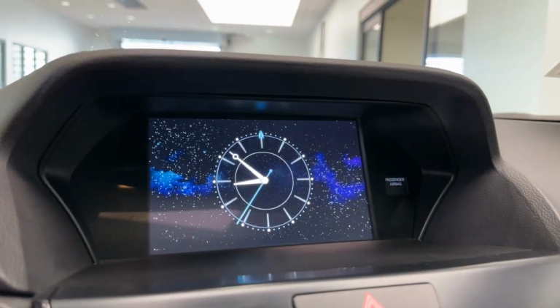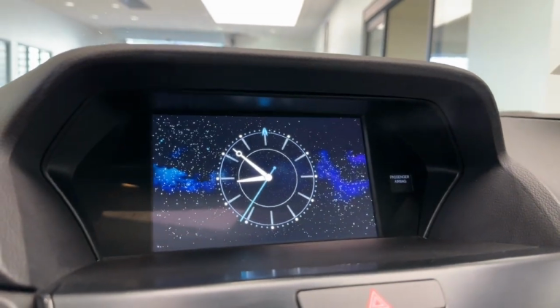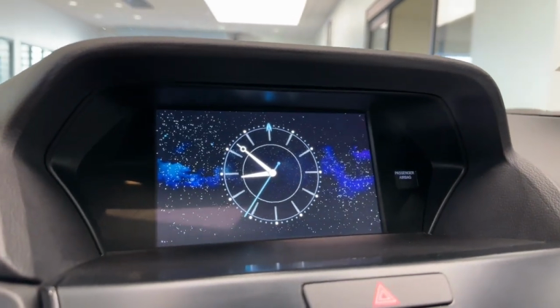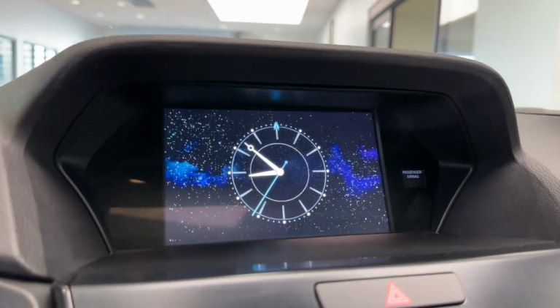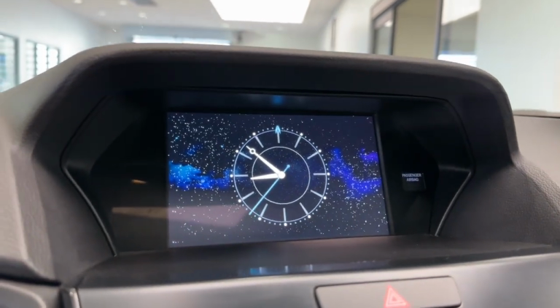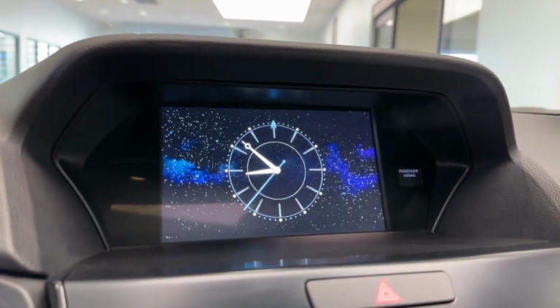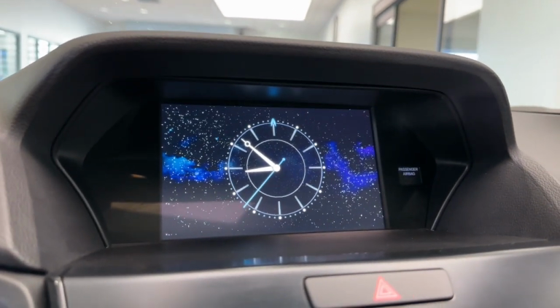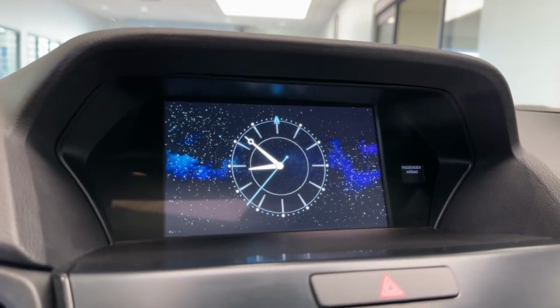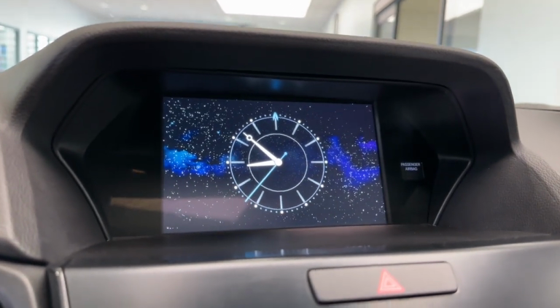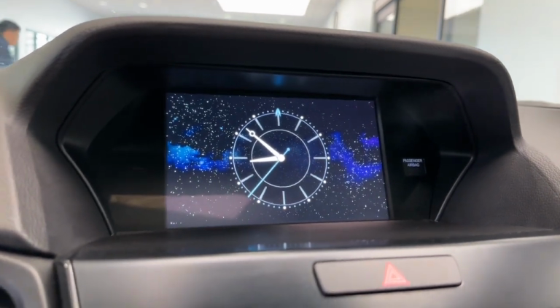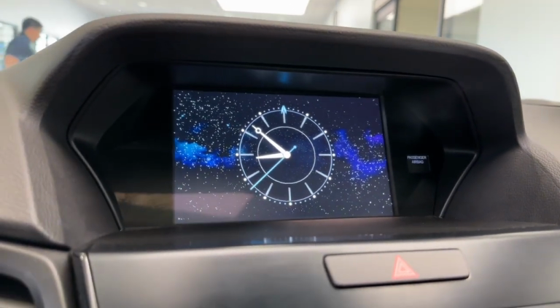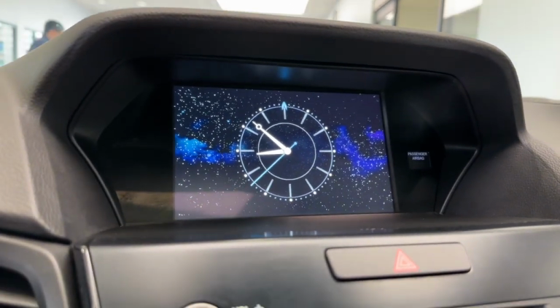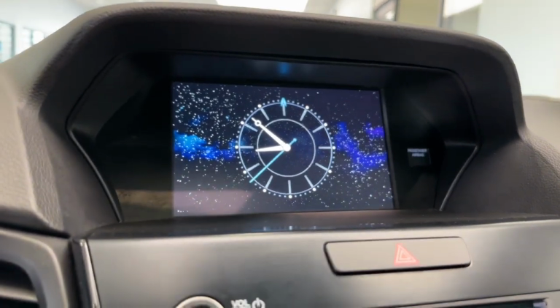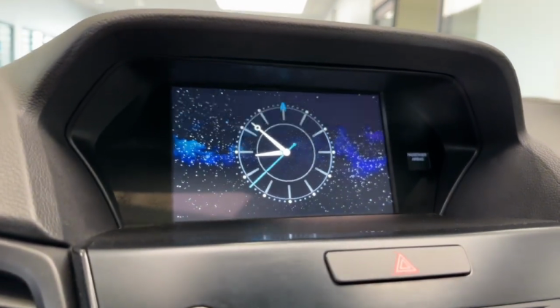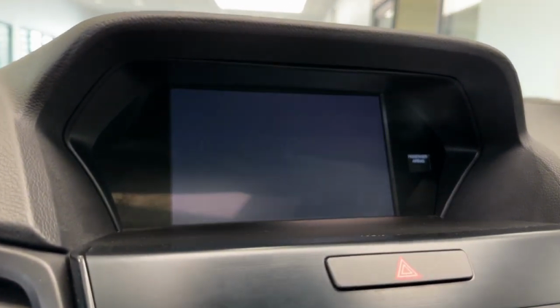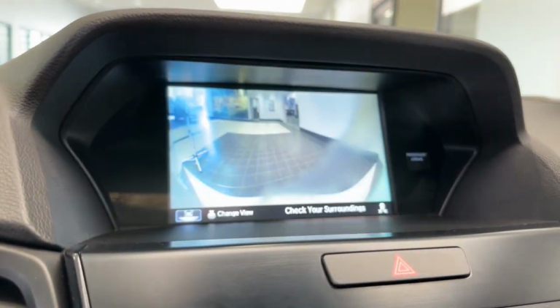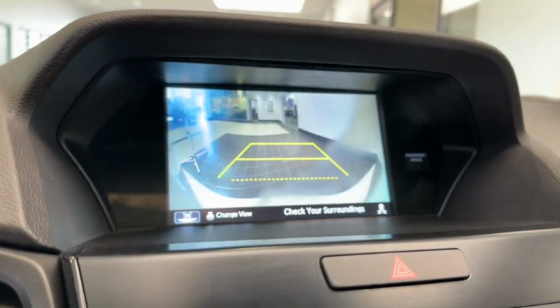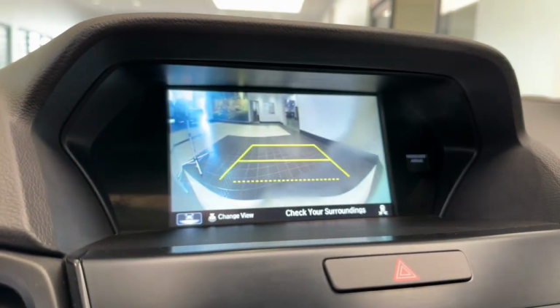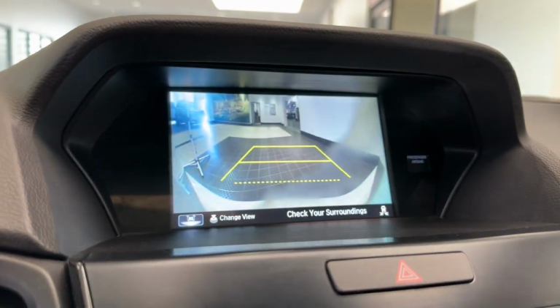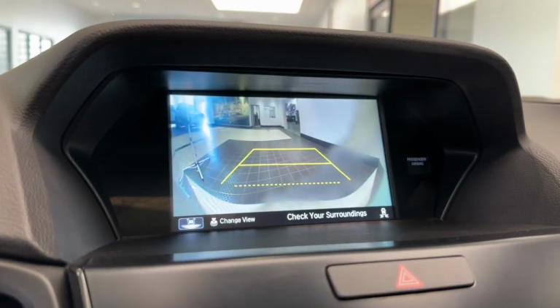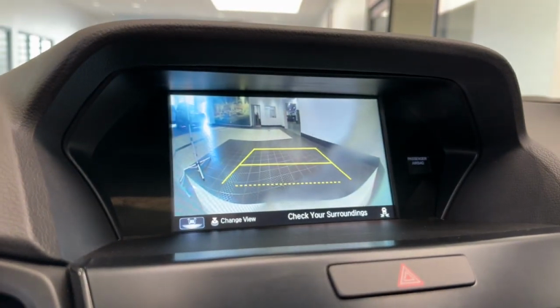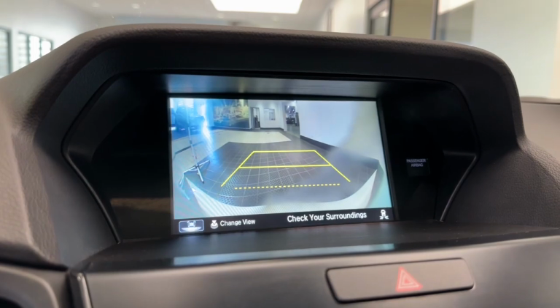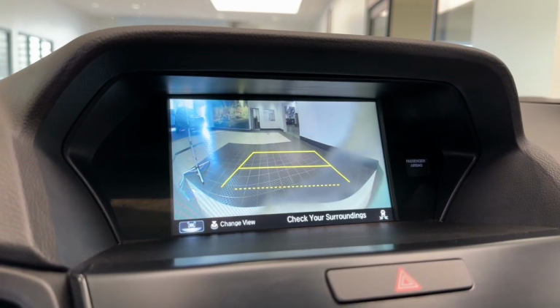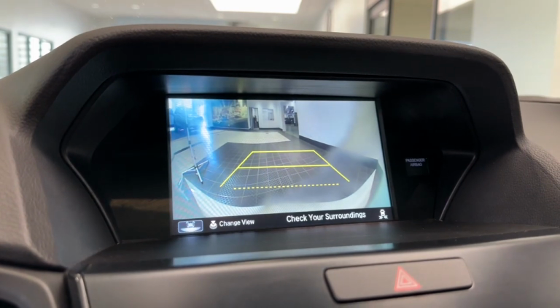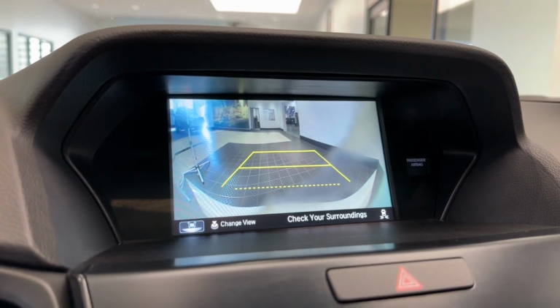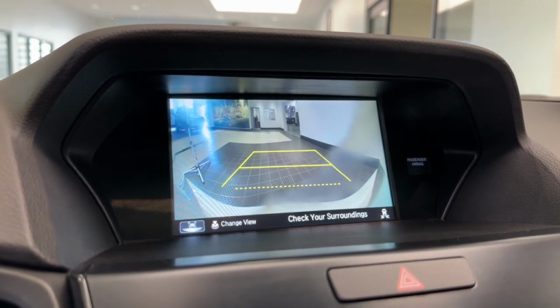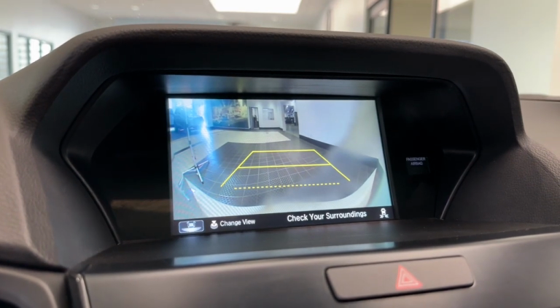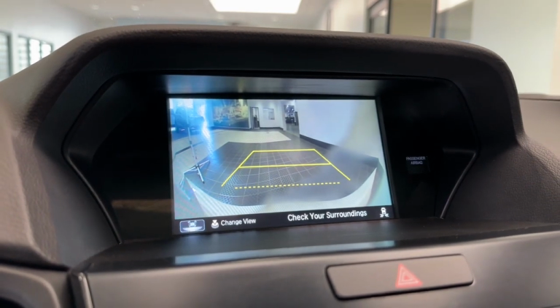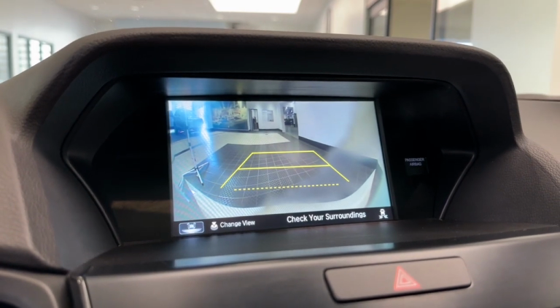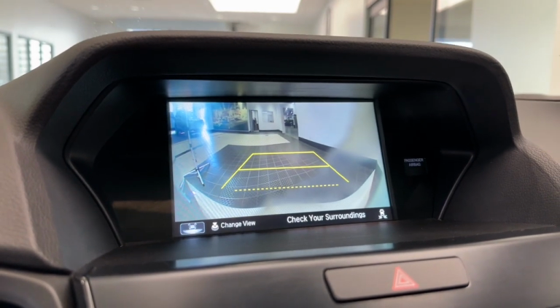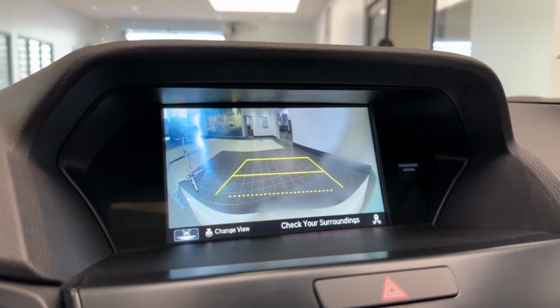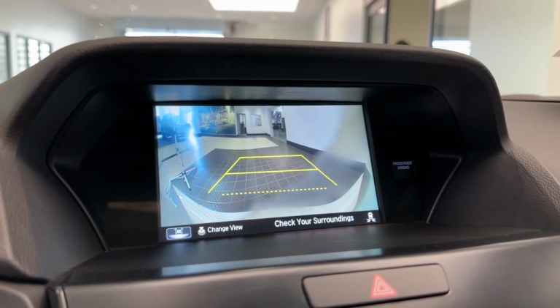Keyless Start, Power Passenger Seat, Adaptive Cruise Control, Heated Mirrors.